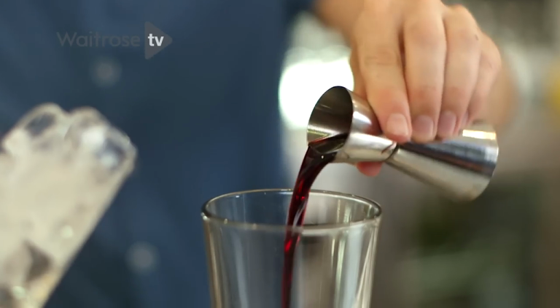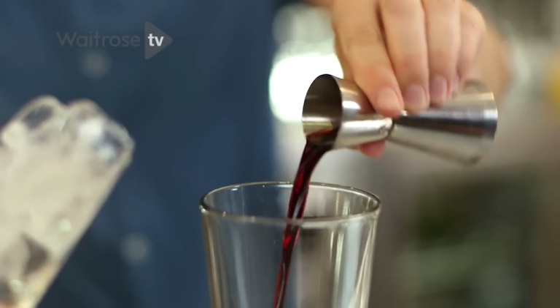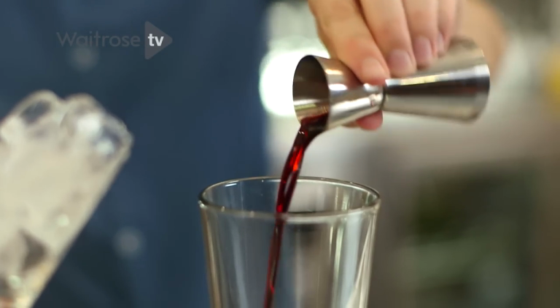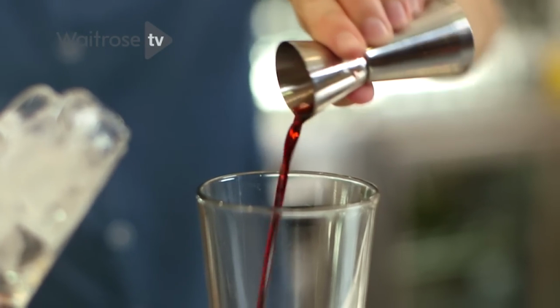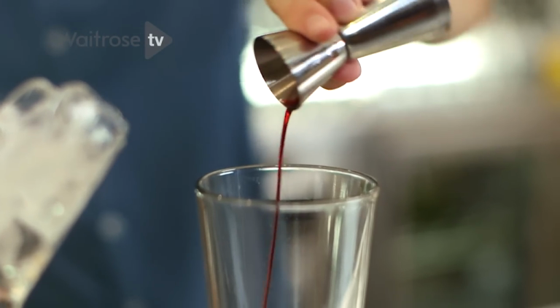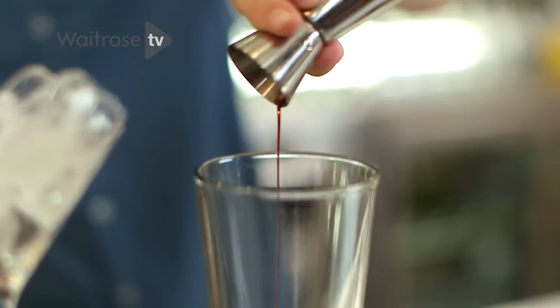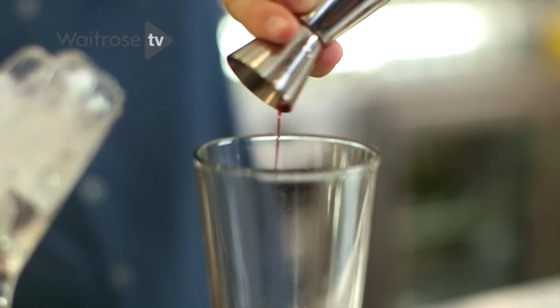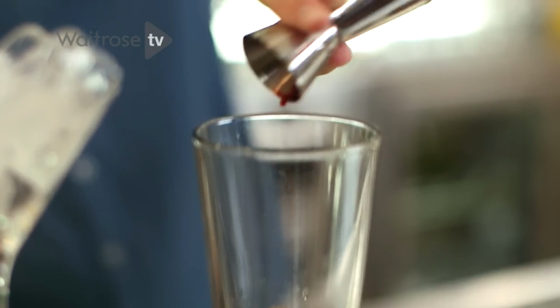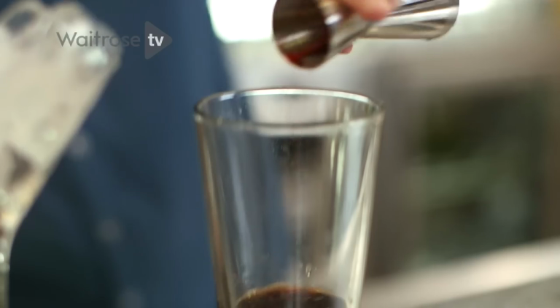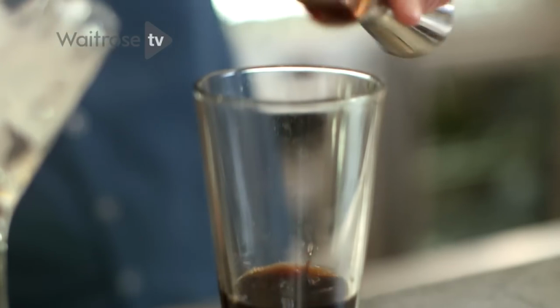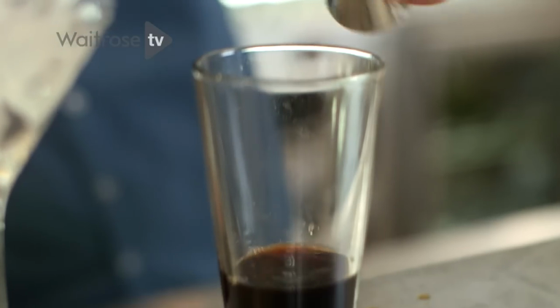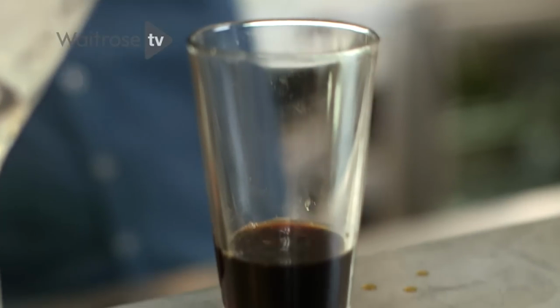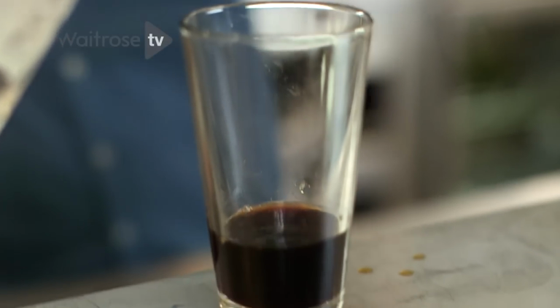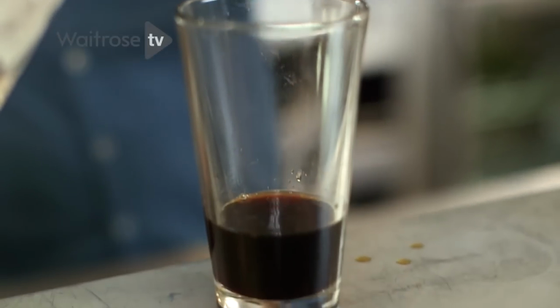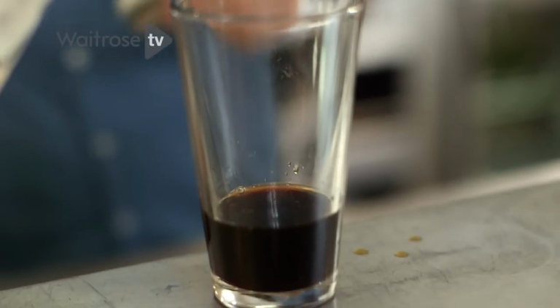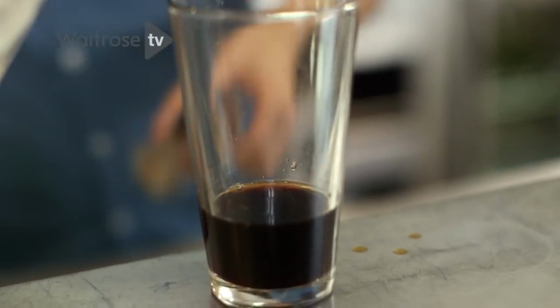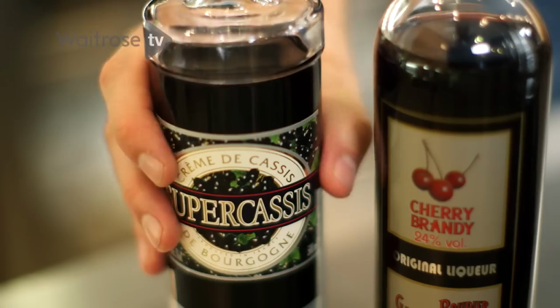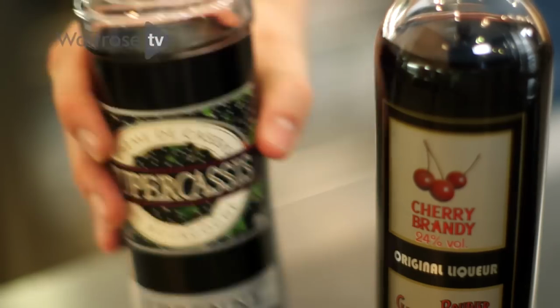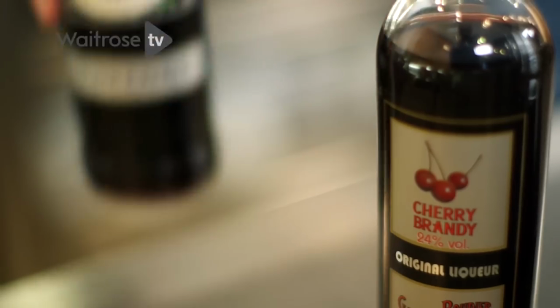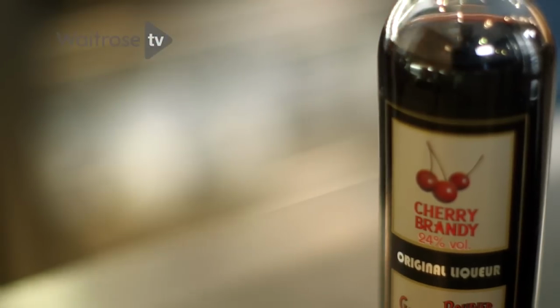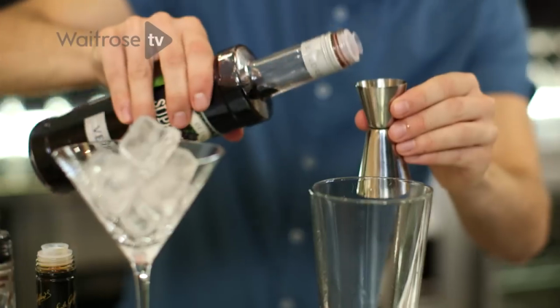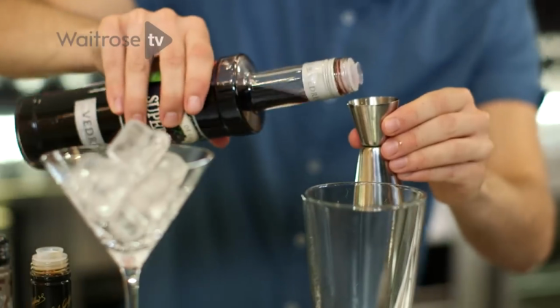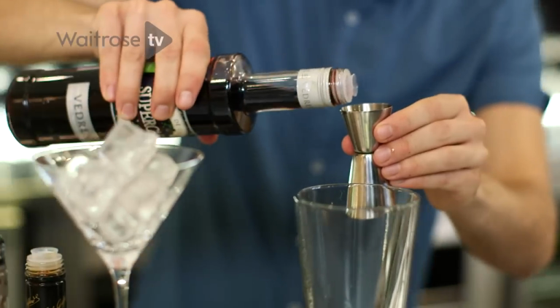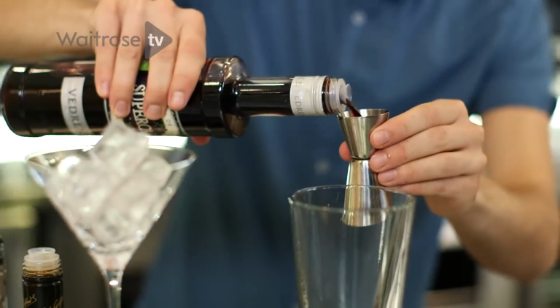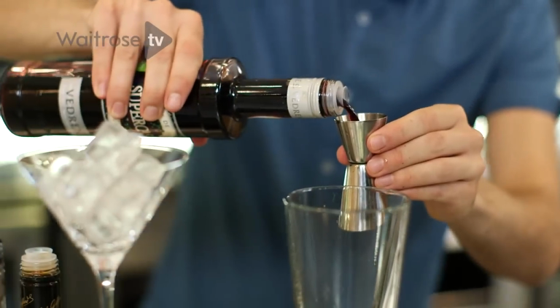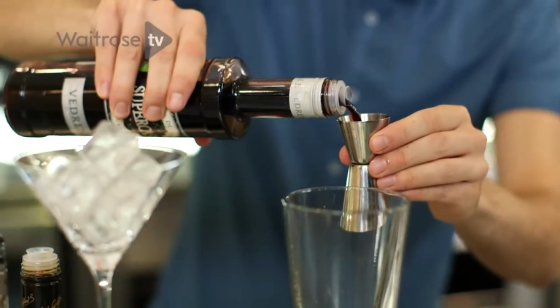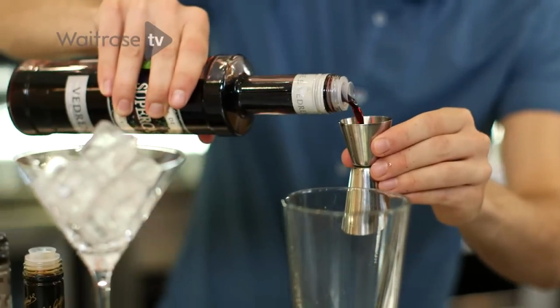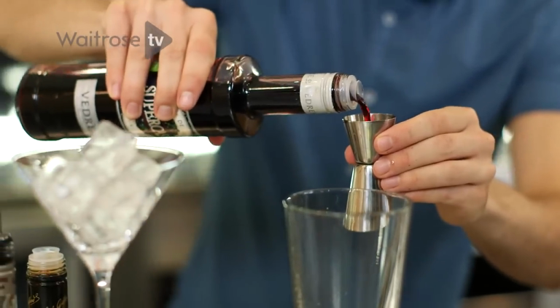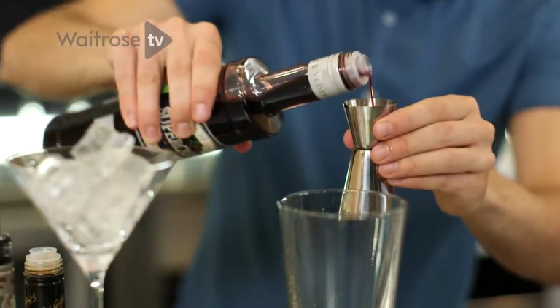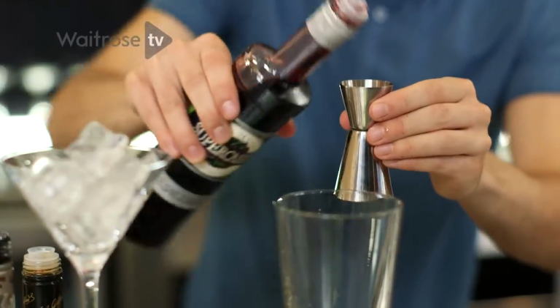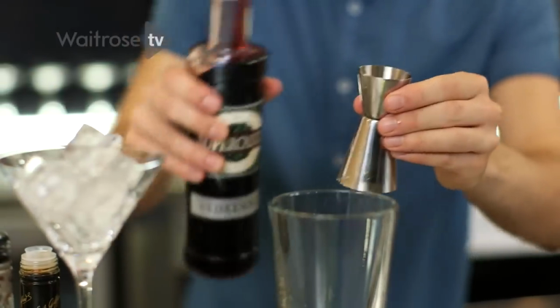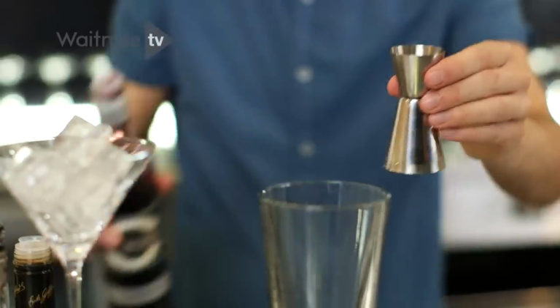Now this one, as you can see, it's a nice dark colour. The final ingredient is creme de cassis — this is your blackcurrant liqueur. You only want half a shot of this.